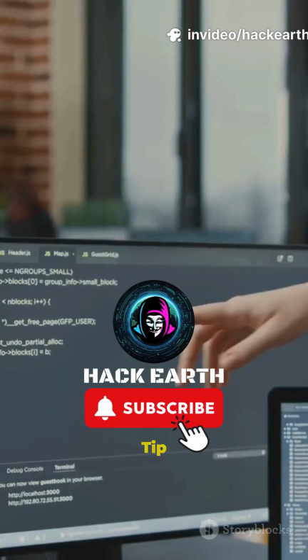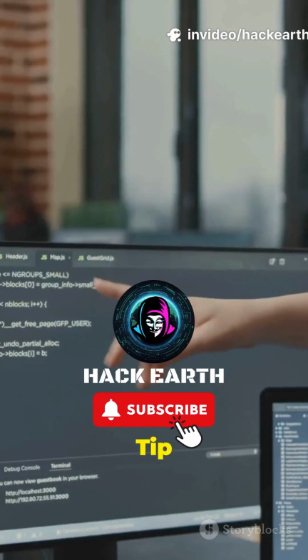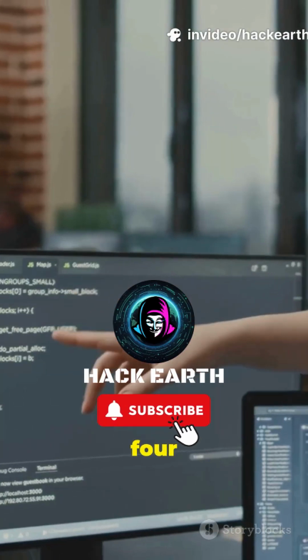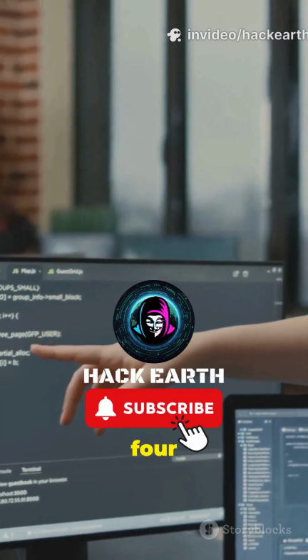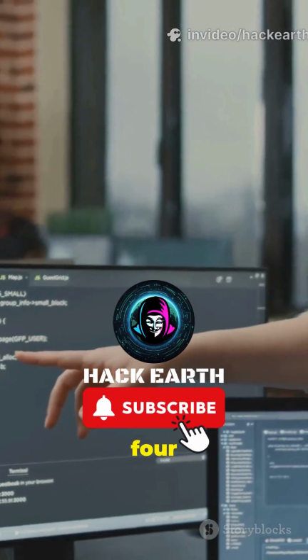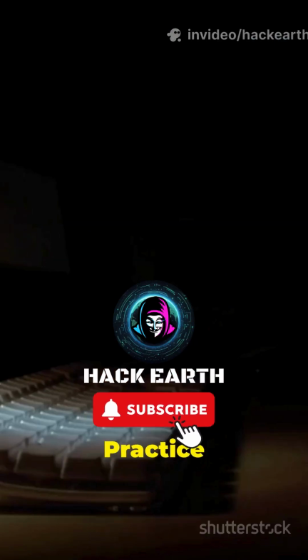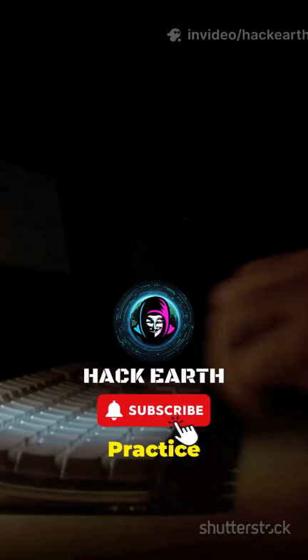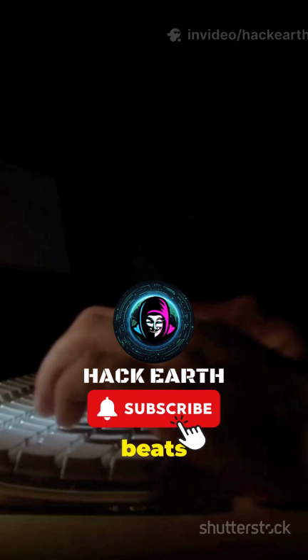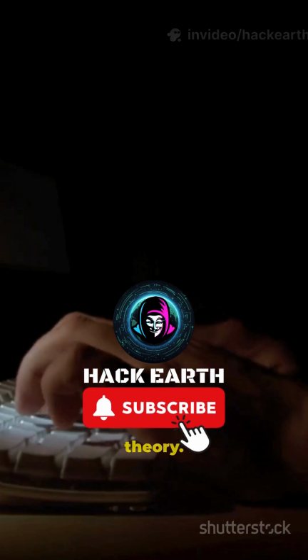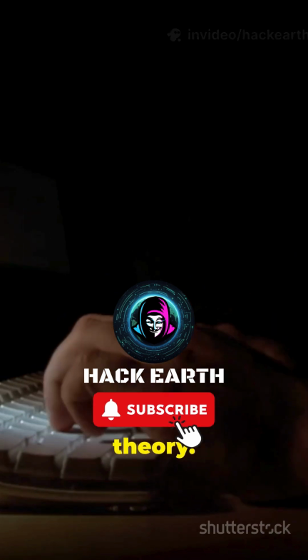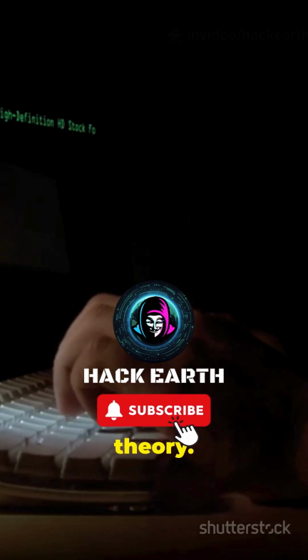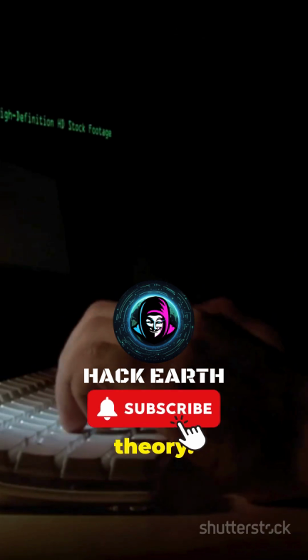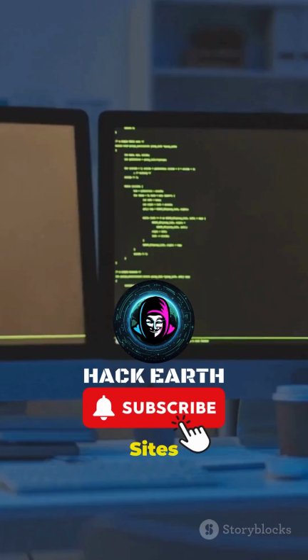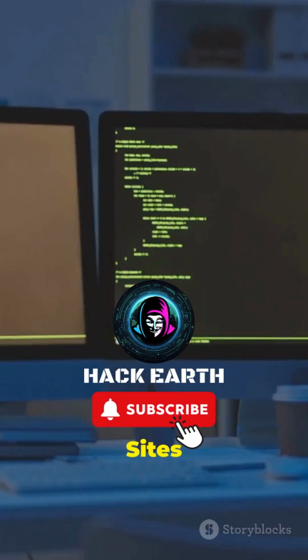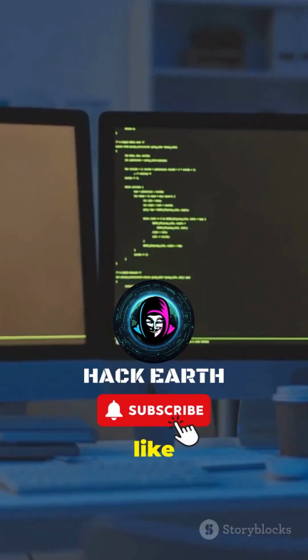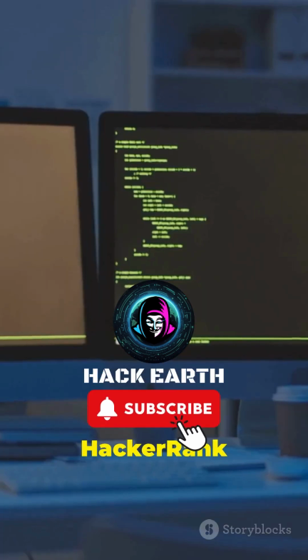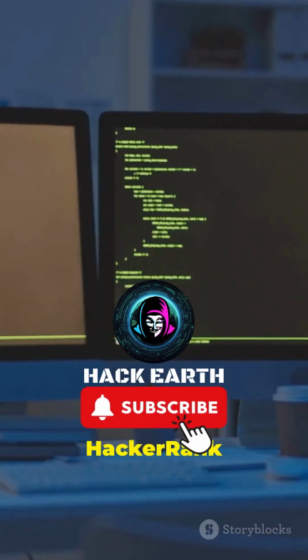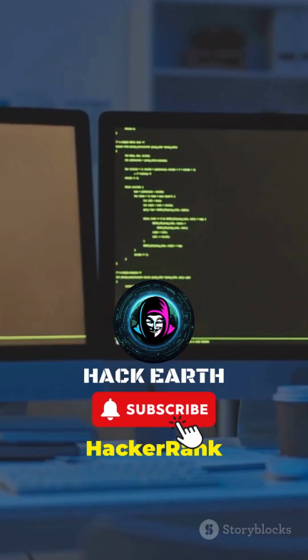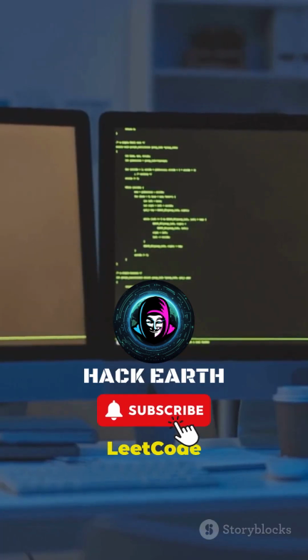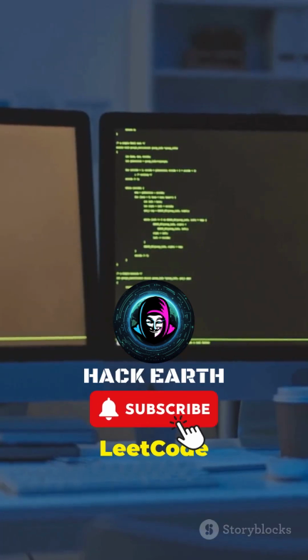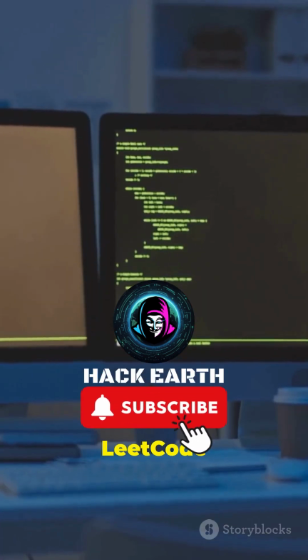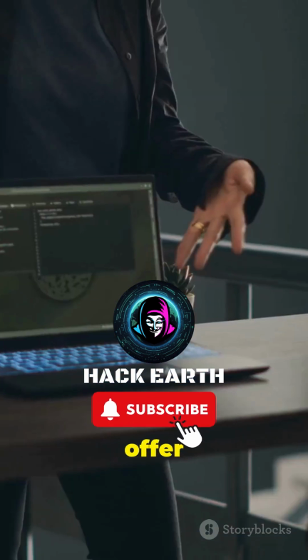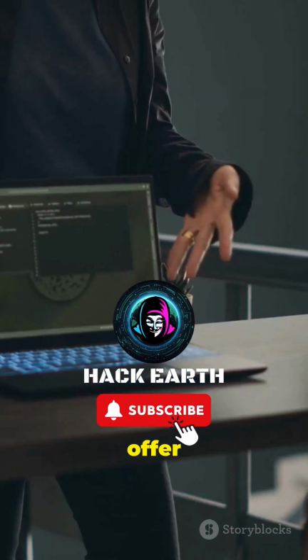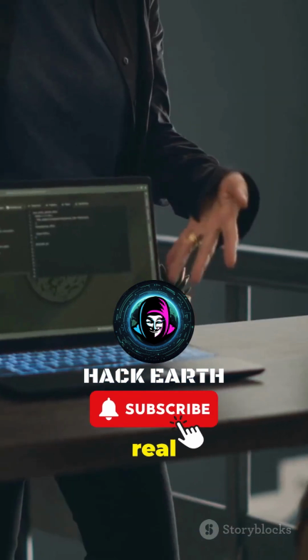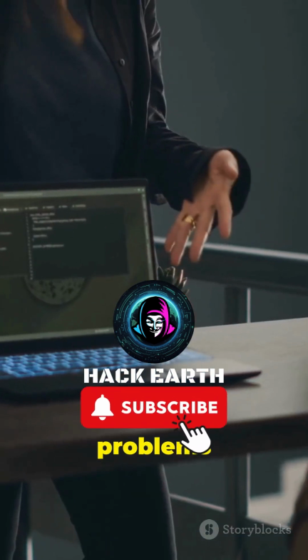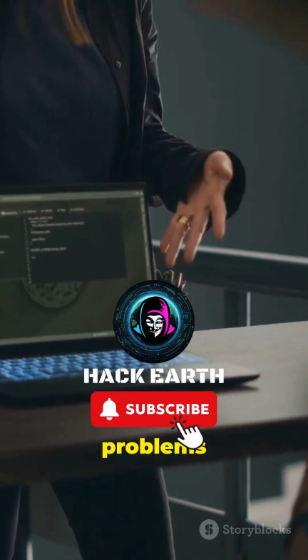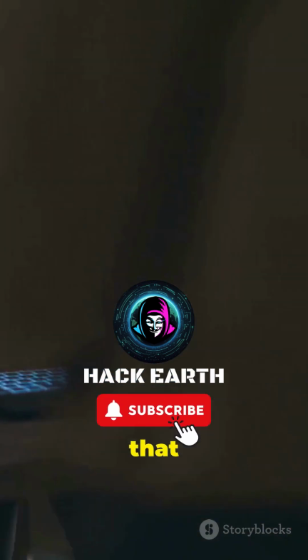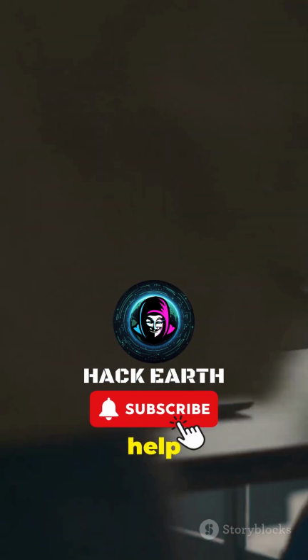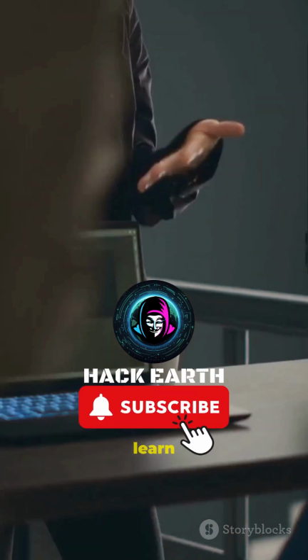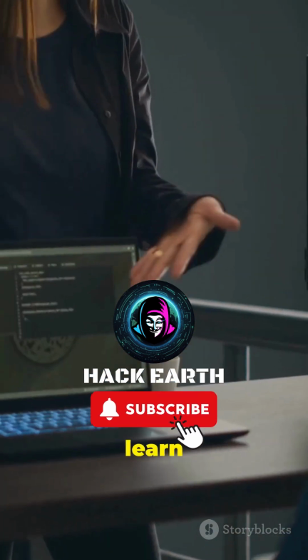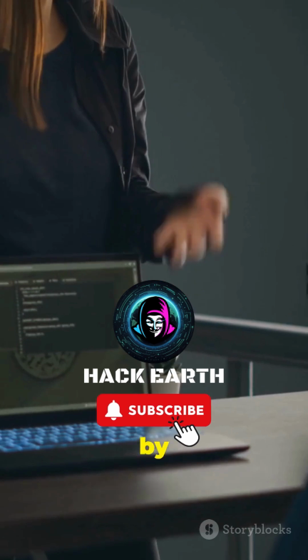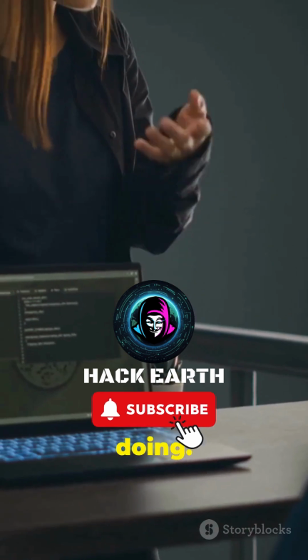Tip 4: practice beats theory. Sites like HackerRank and LeetCode offer real problems that help you learn by doing.